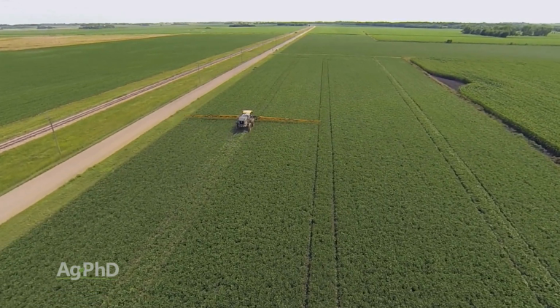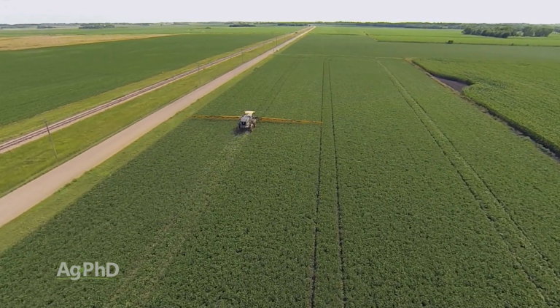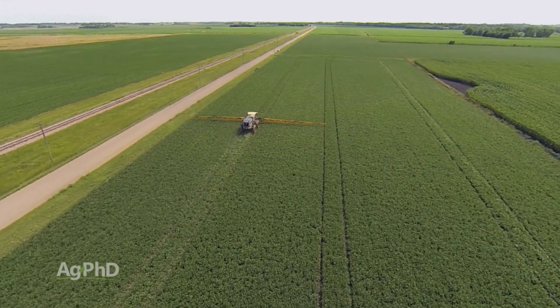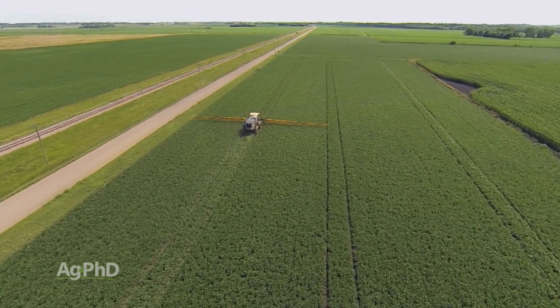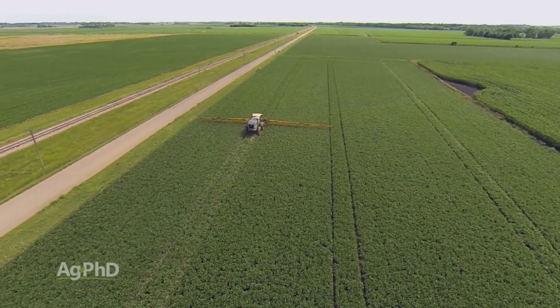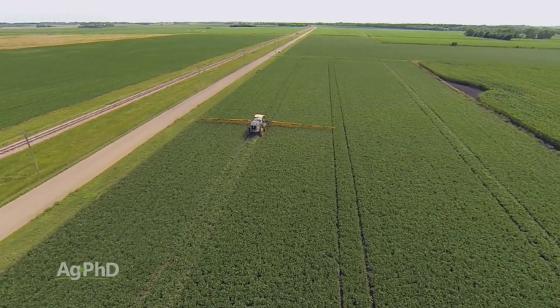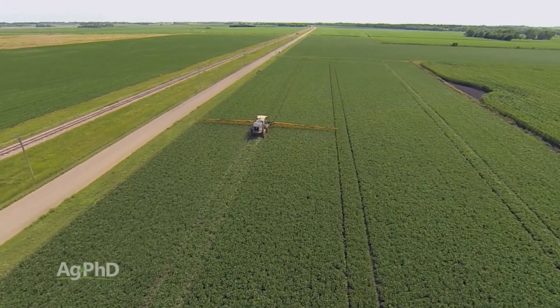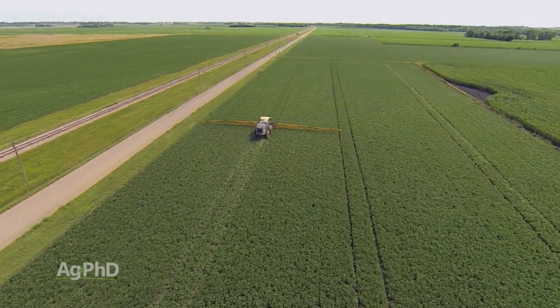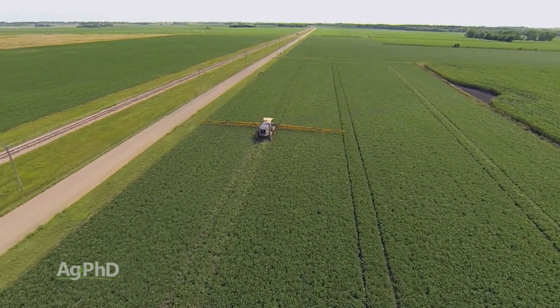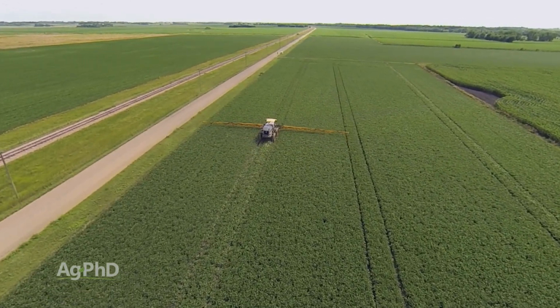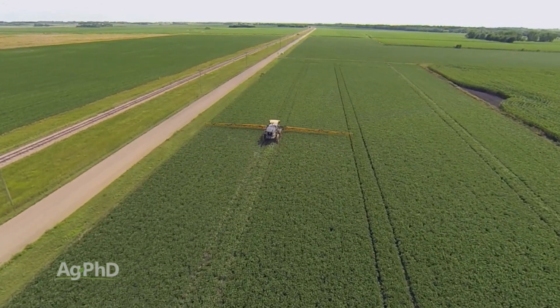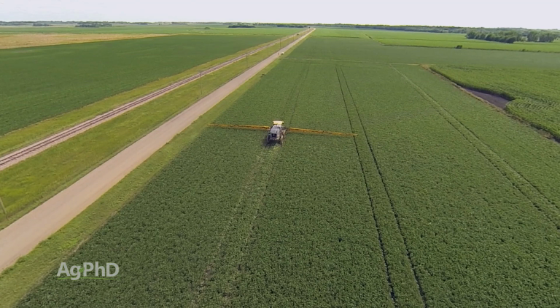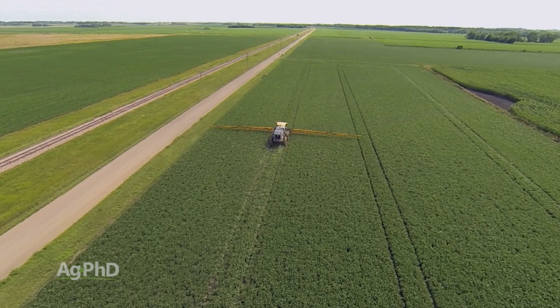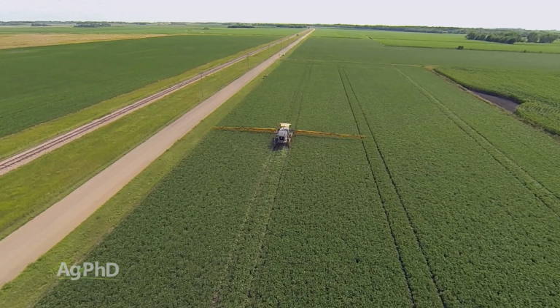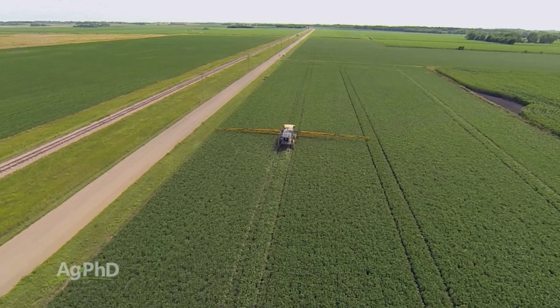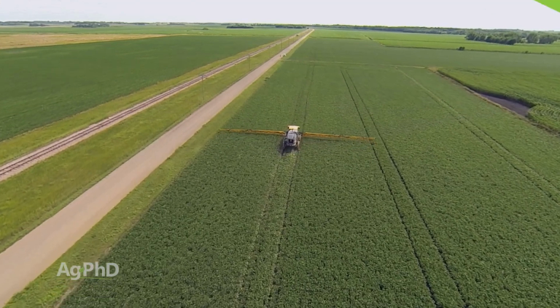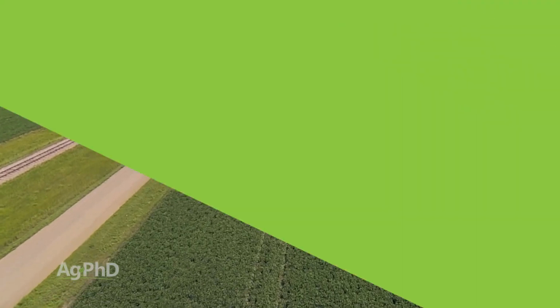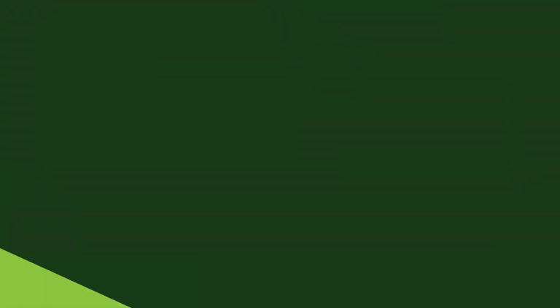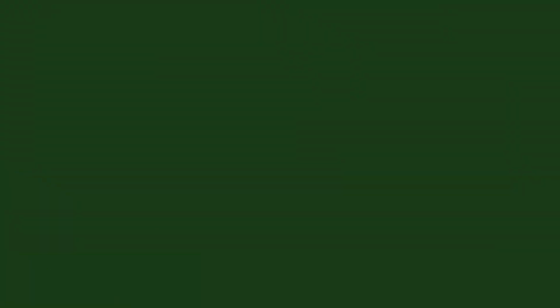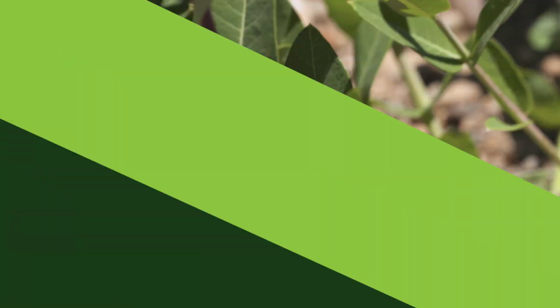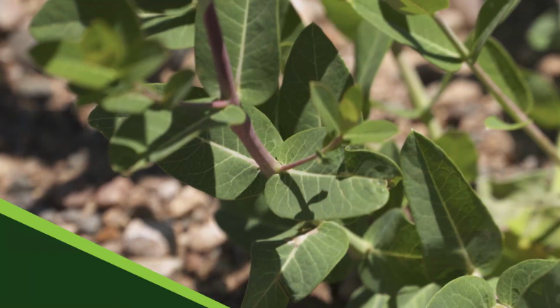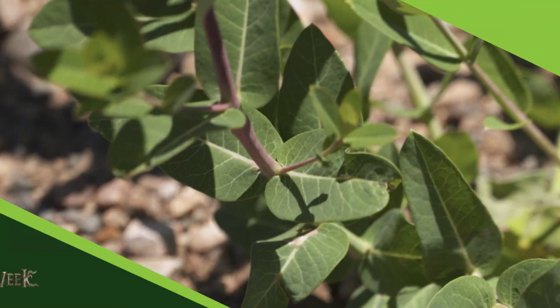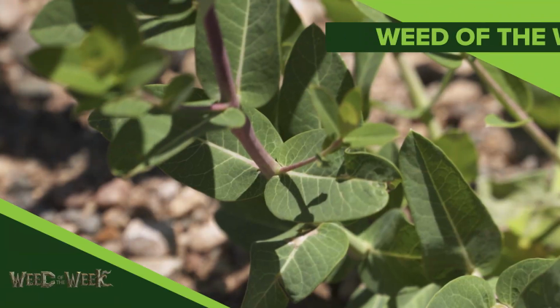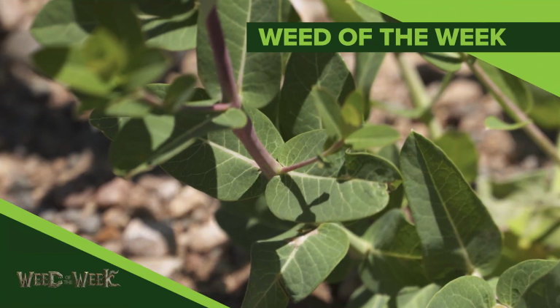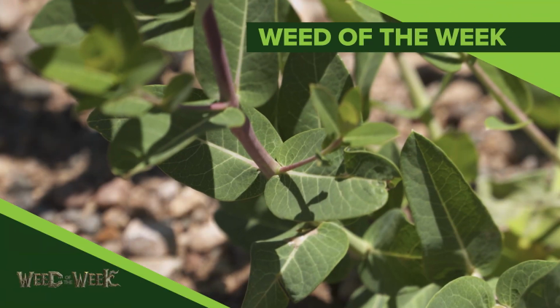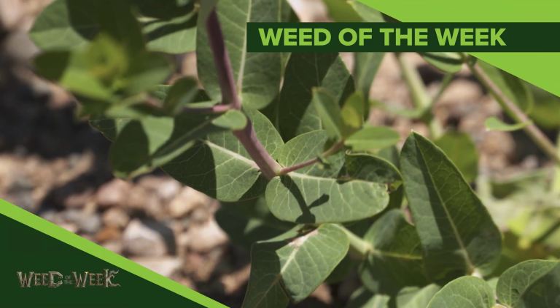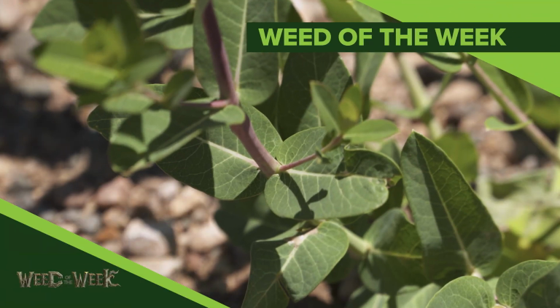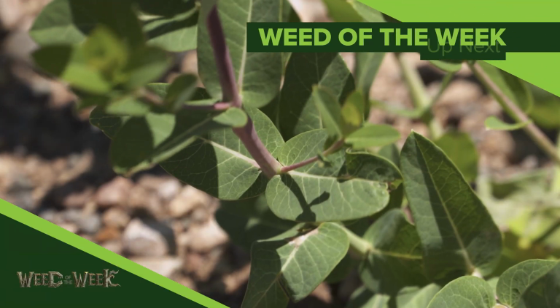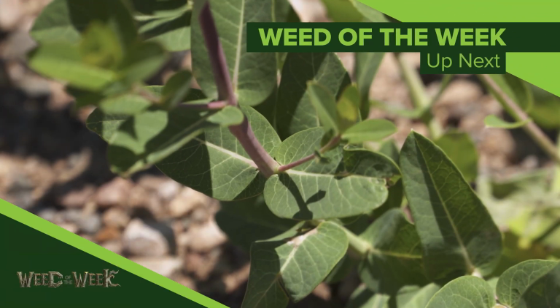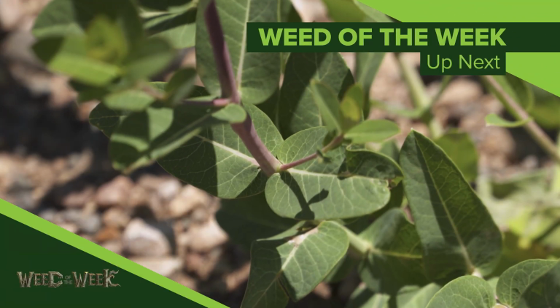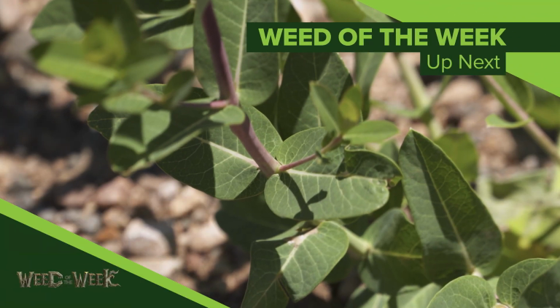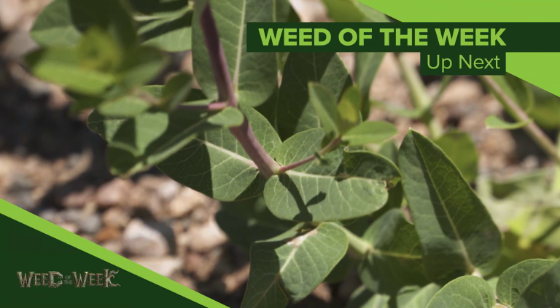One of the things you always need on your farm for top yields is good weed control. We'll tell you how to stop this tough weed coming up next.